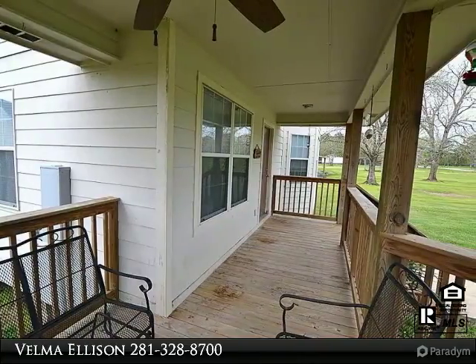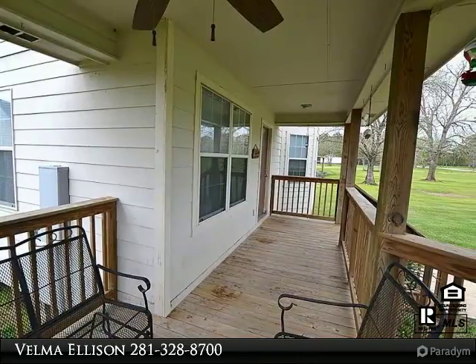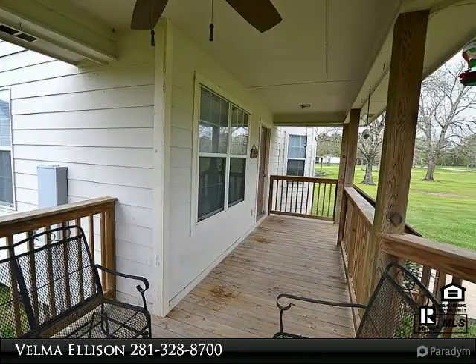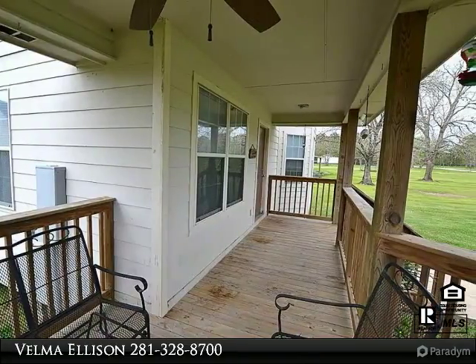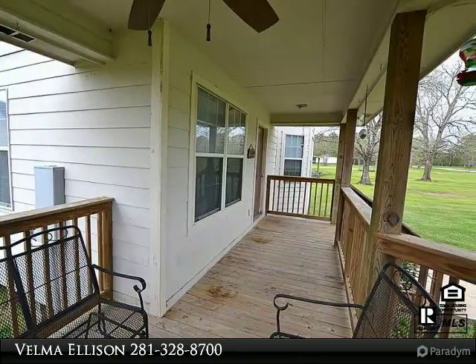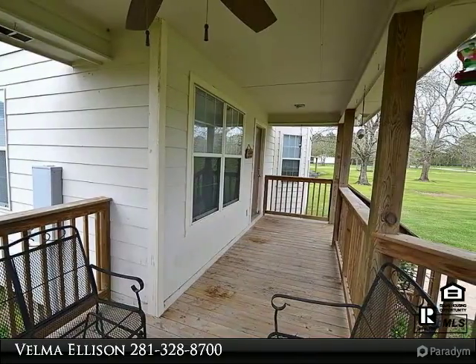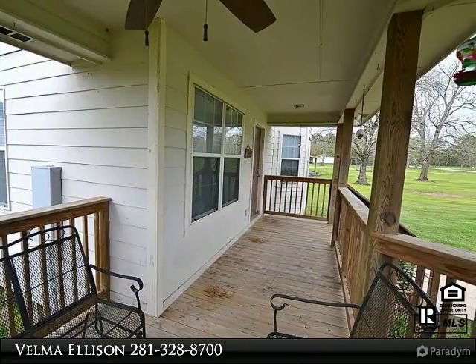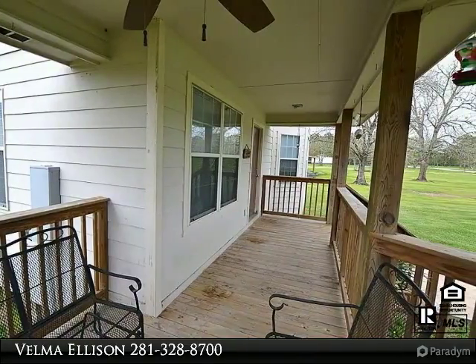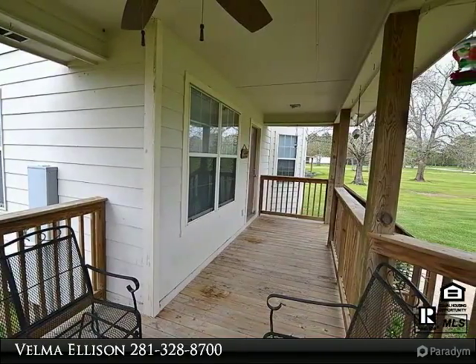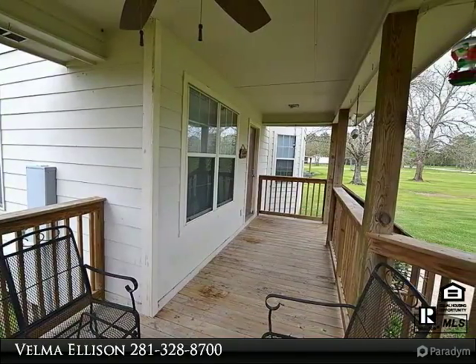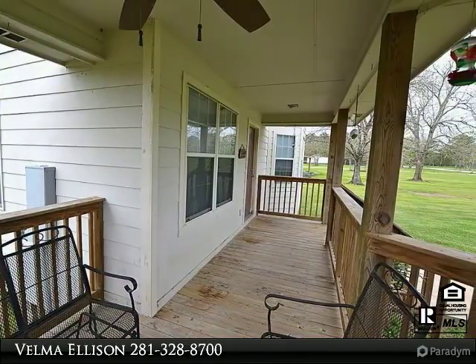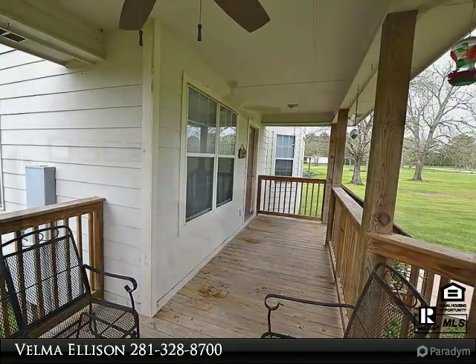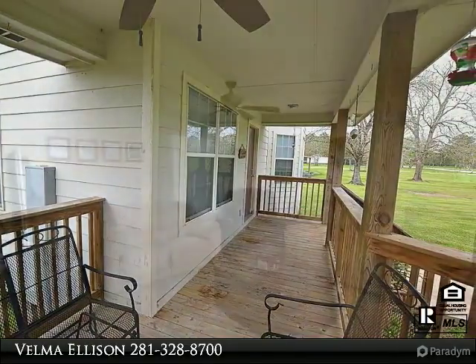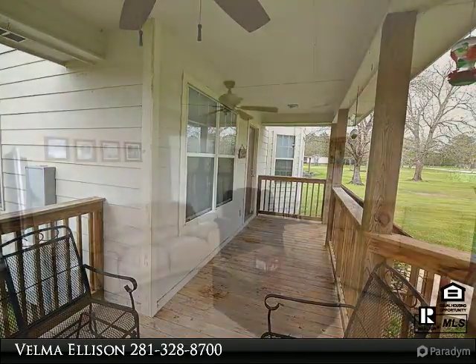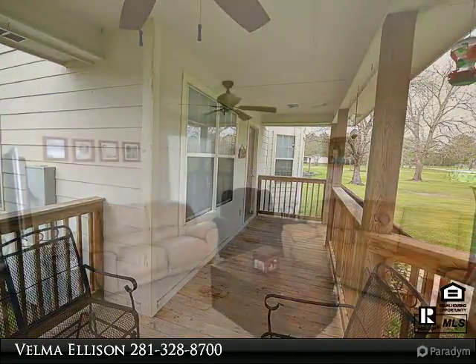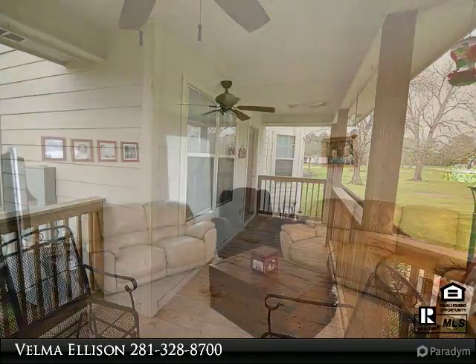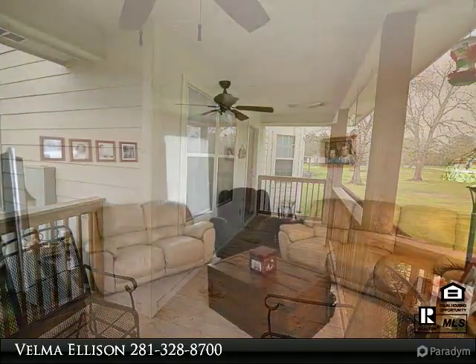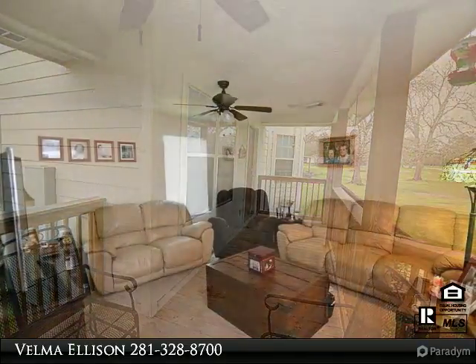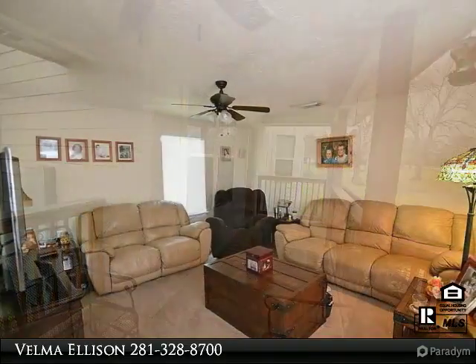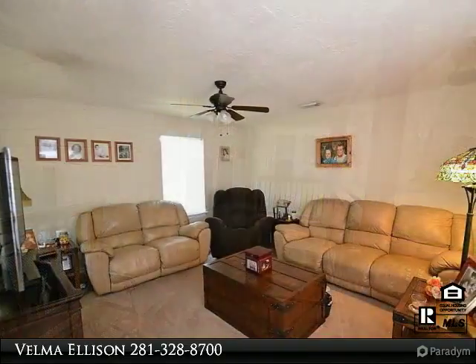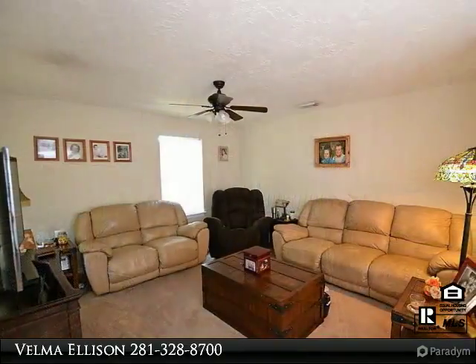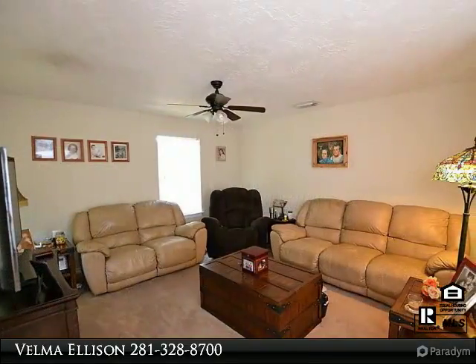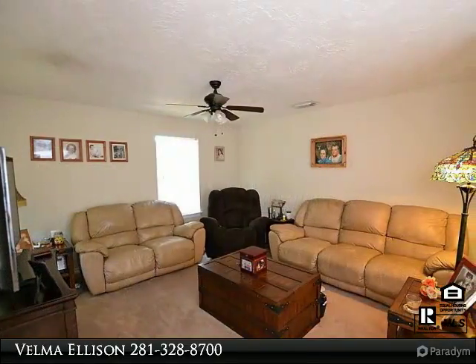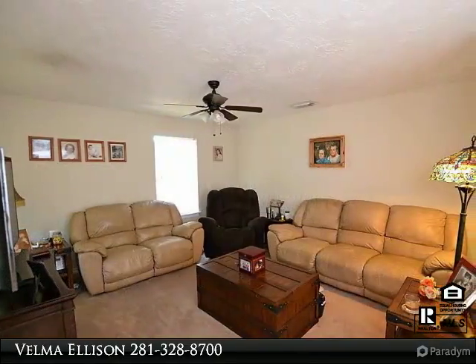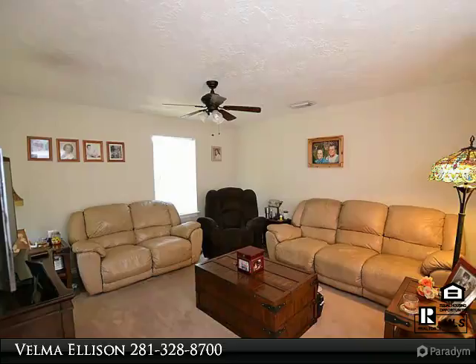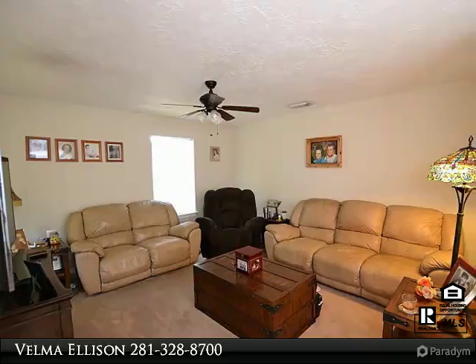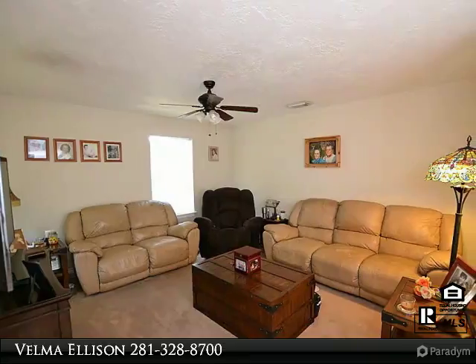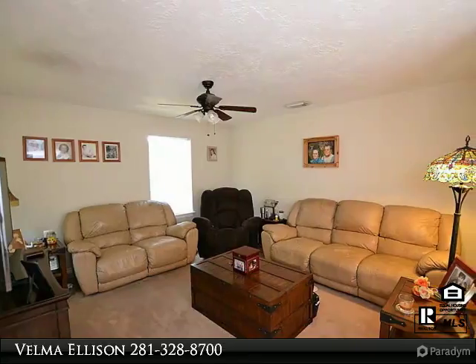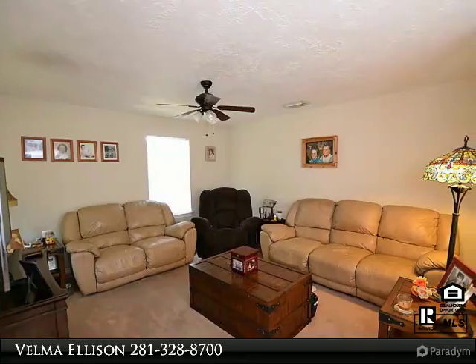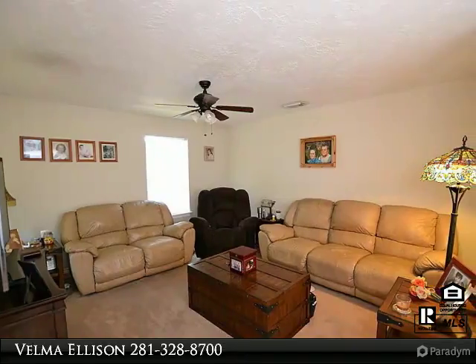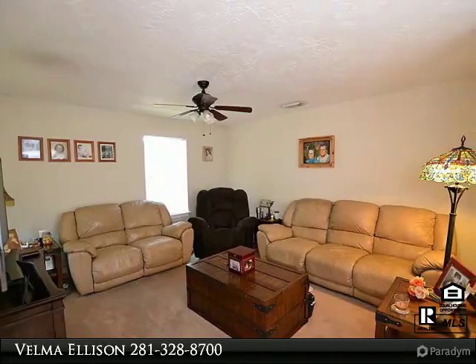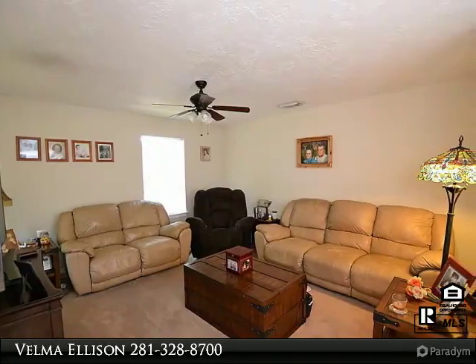Master retreat private upstairs — must see!